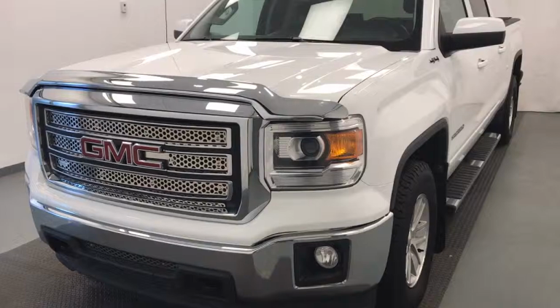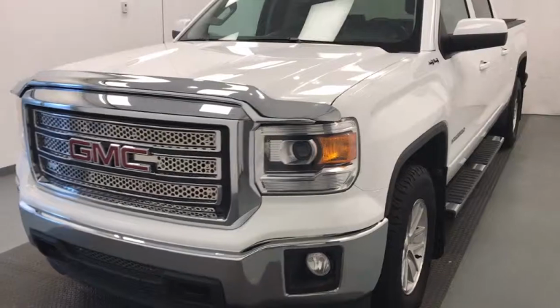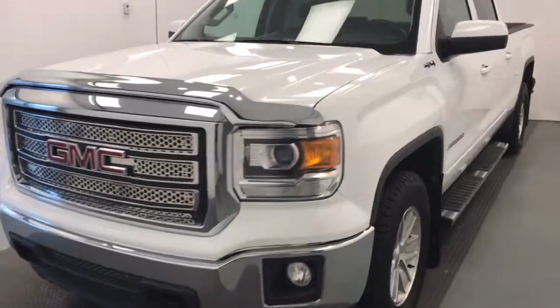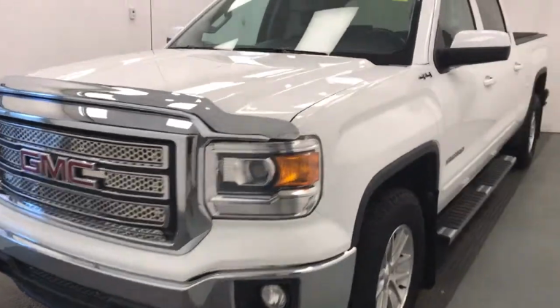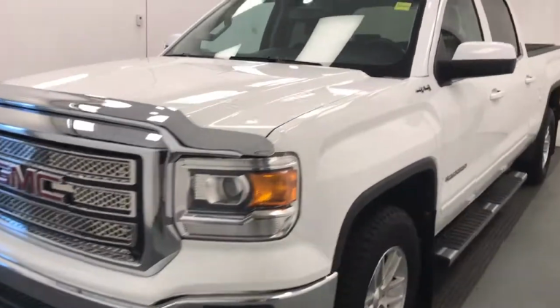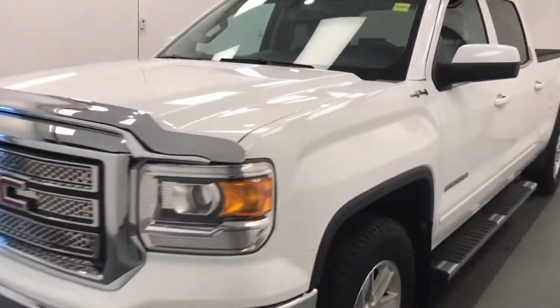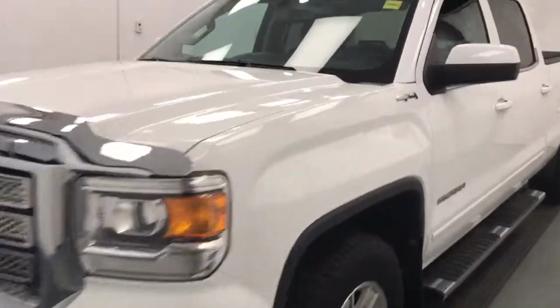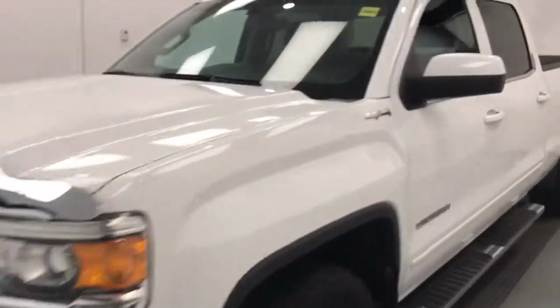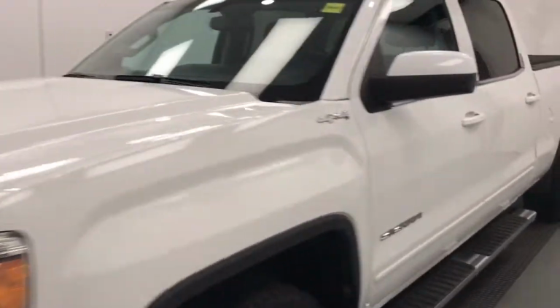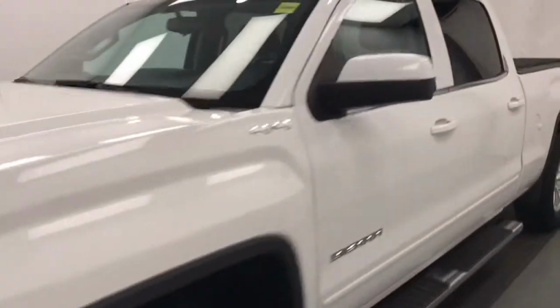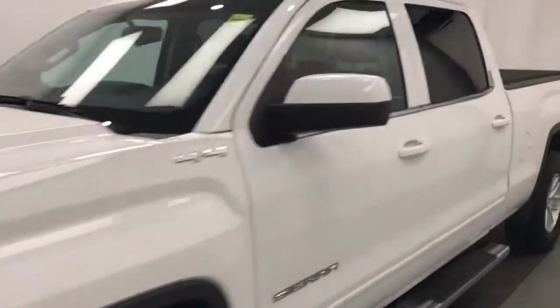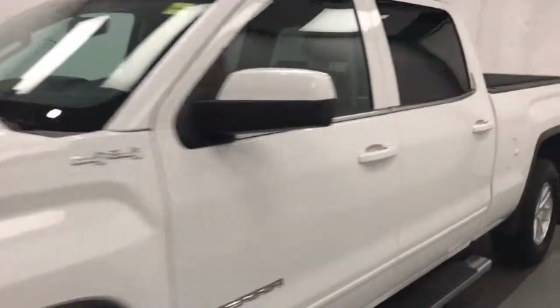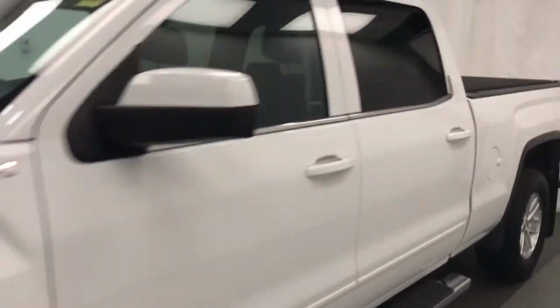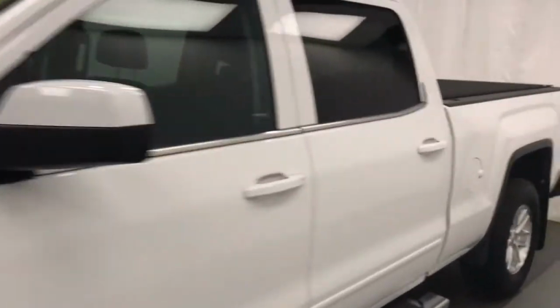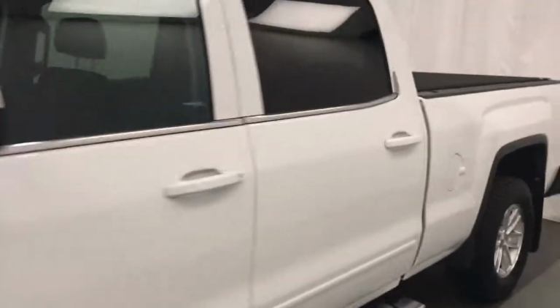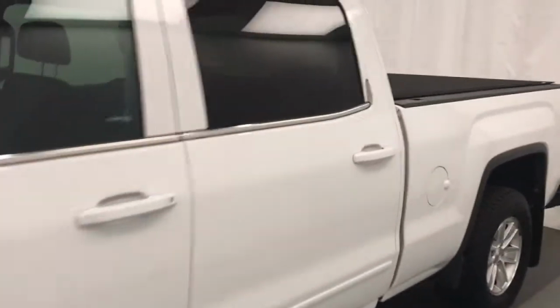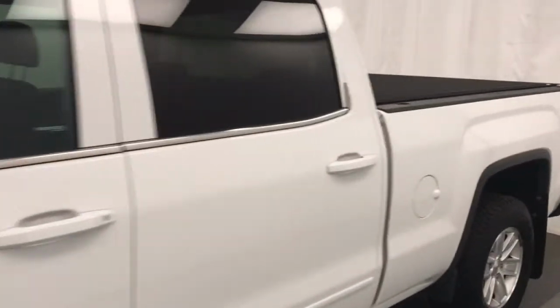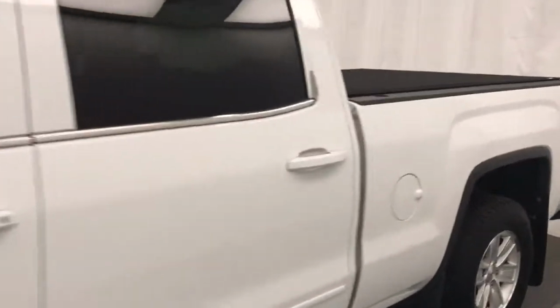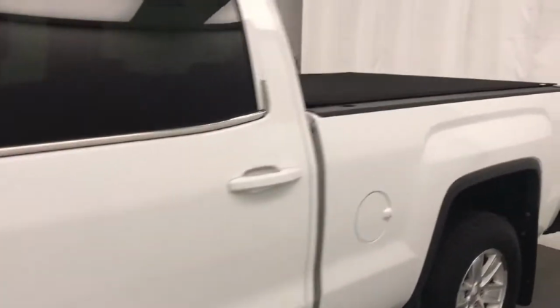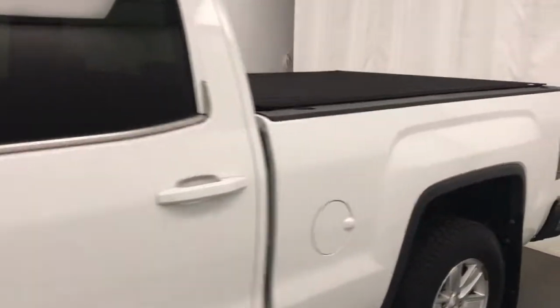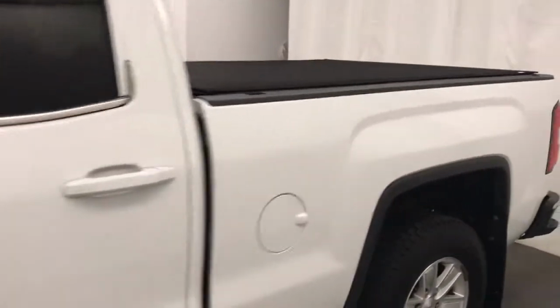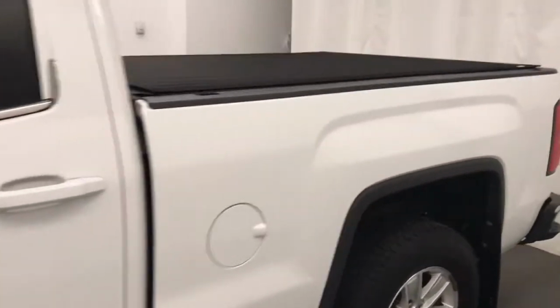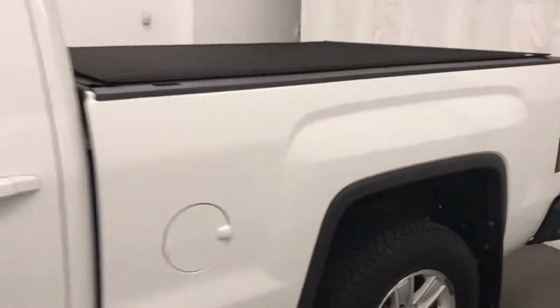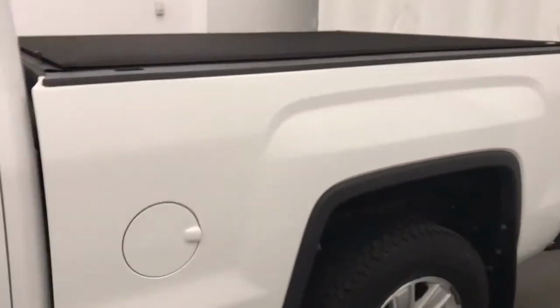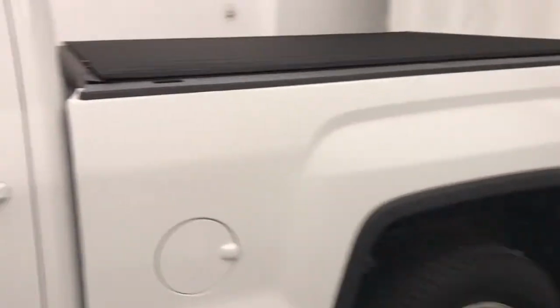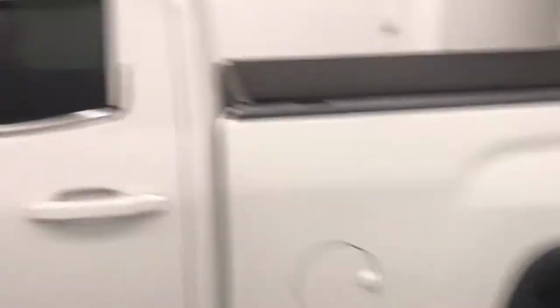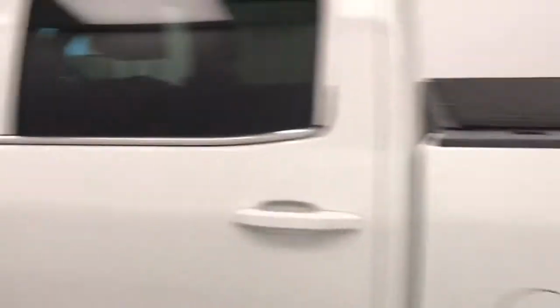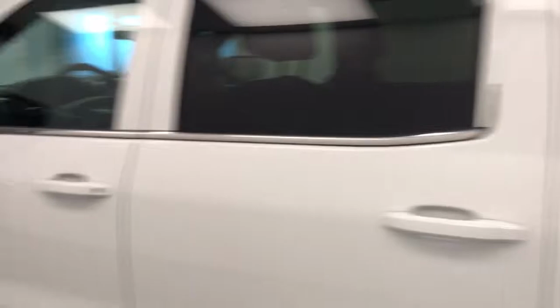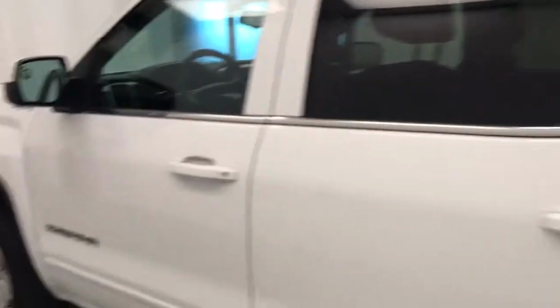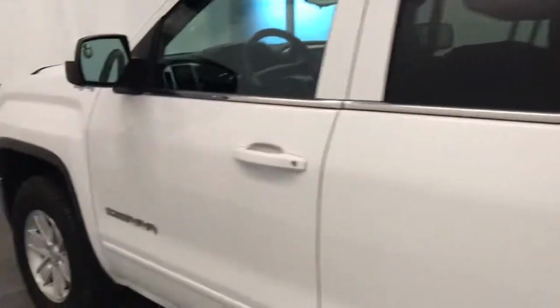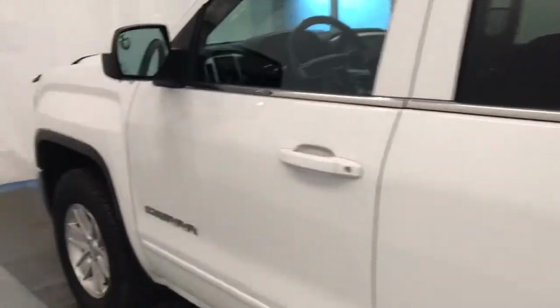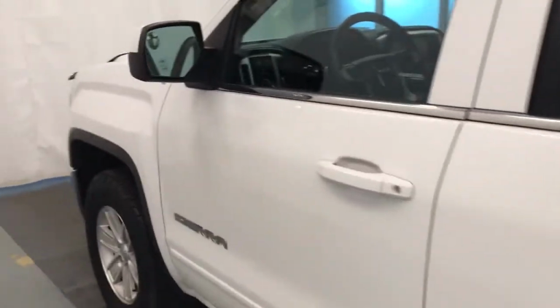Today we're reviewing stock number 139222 on a 2014 GMC 1500 pre-owned, and our exterior color is white.